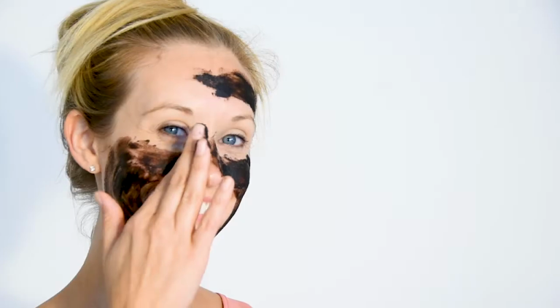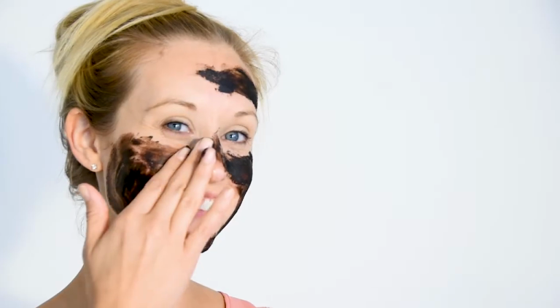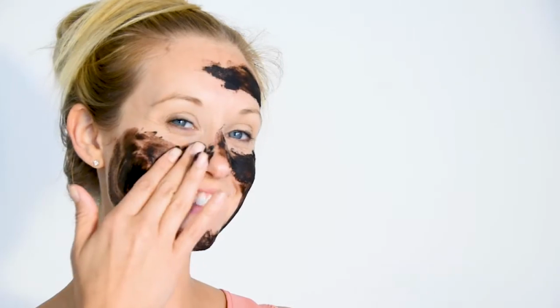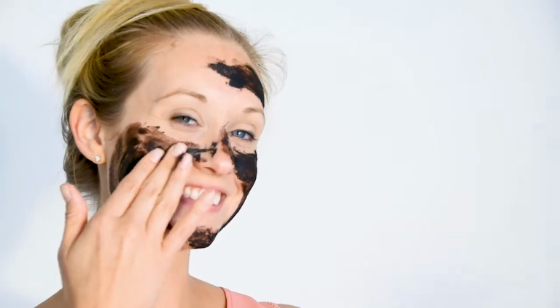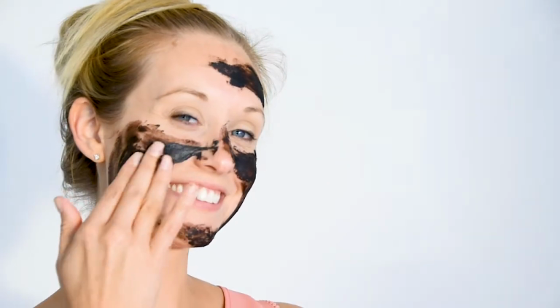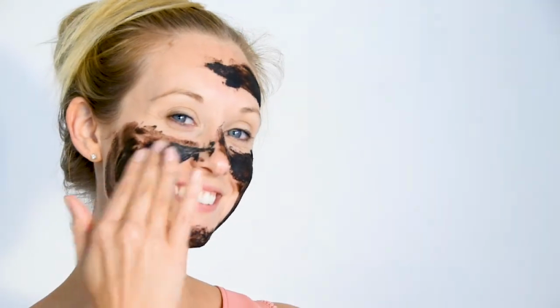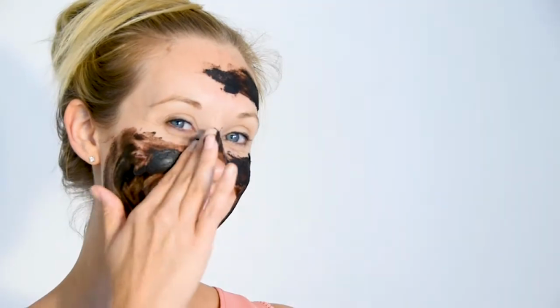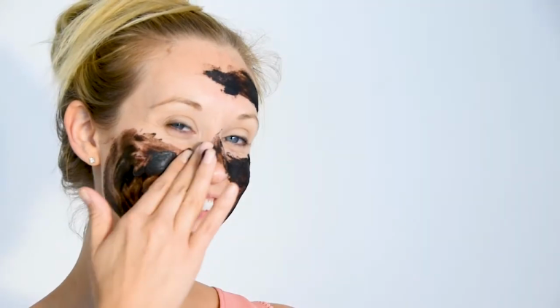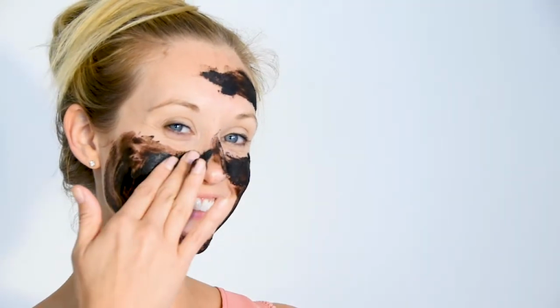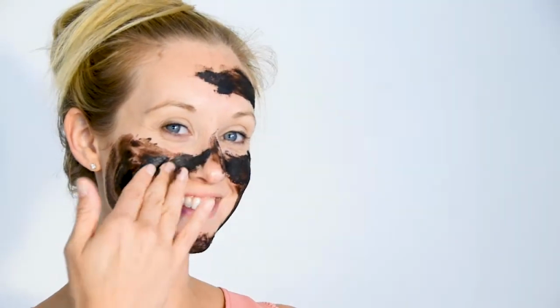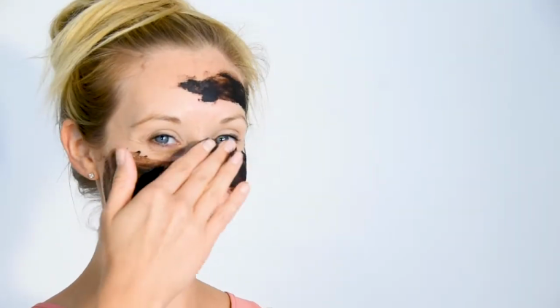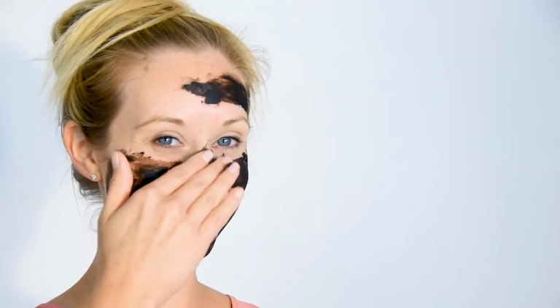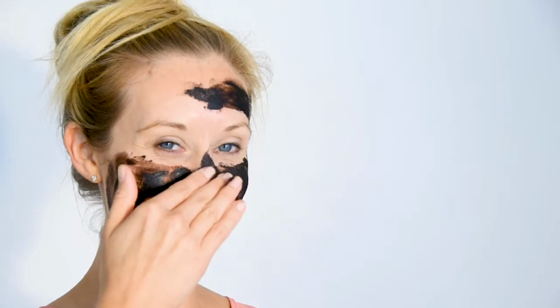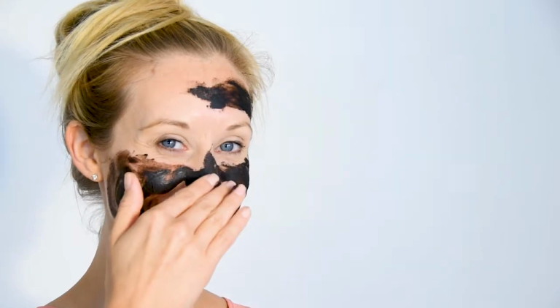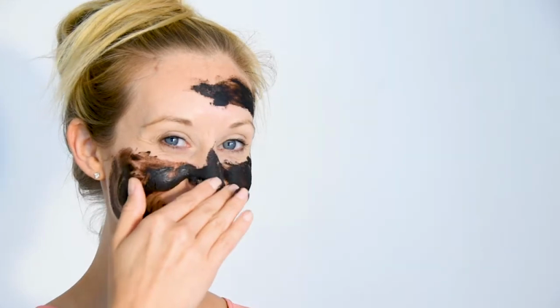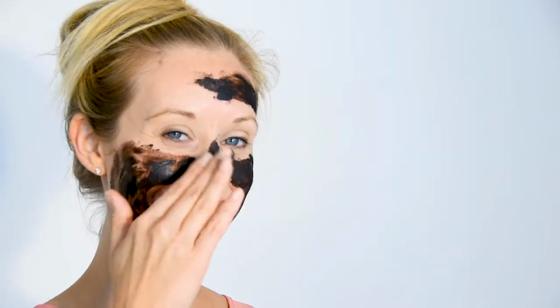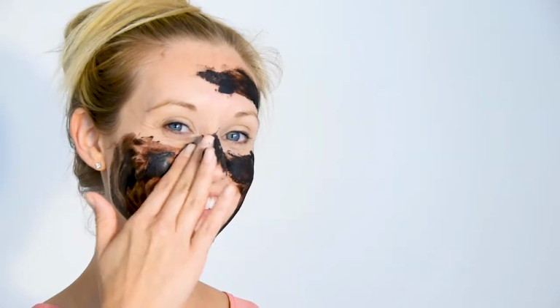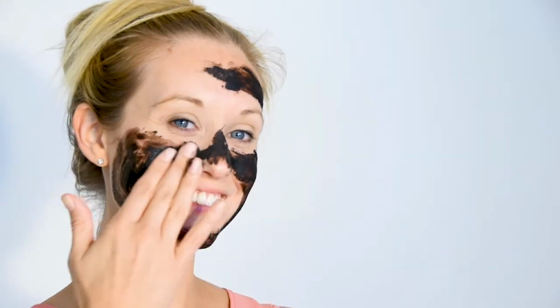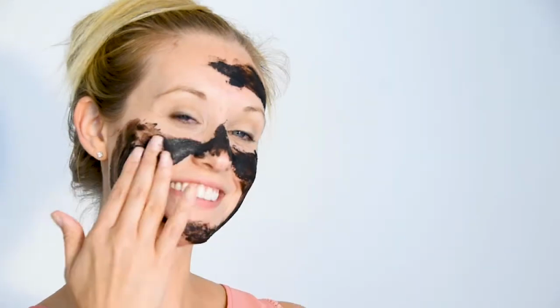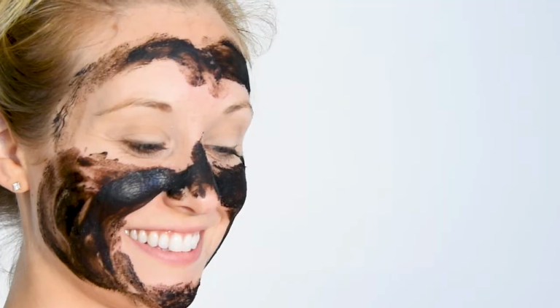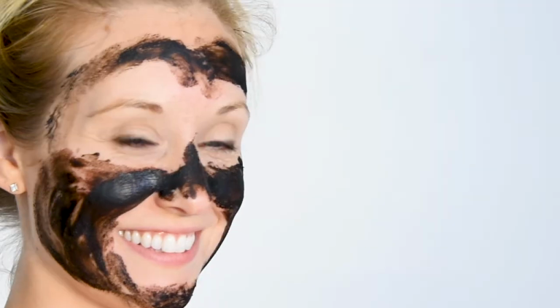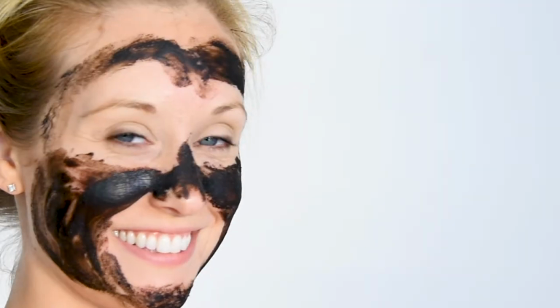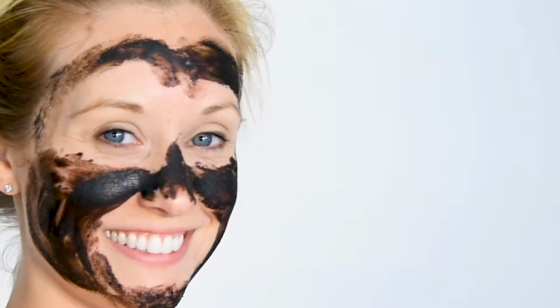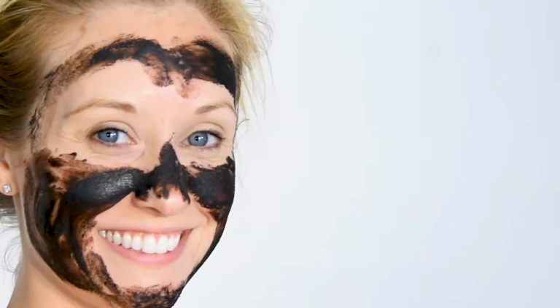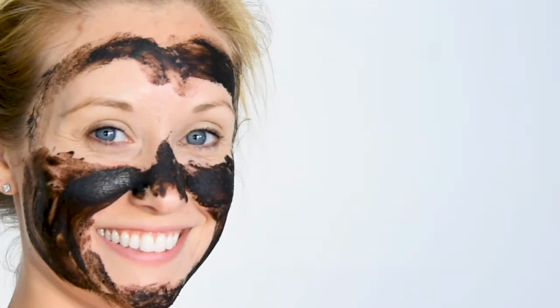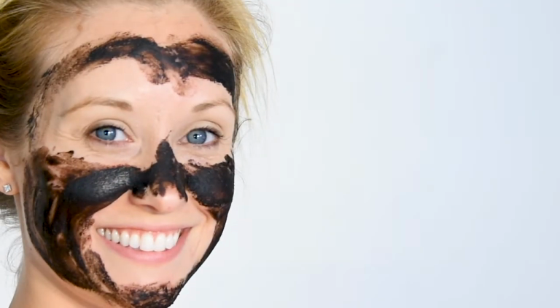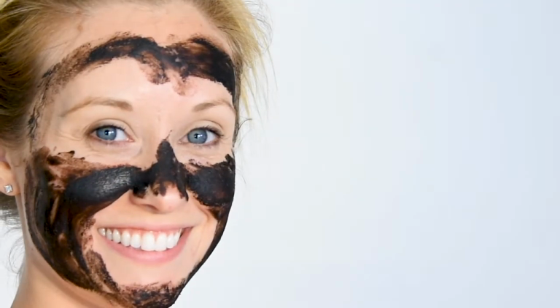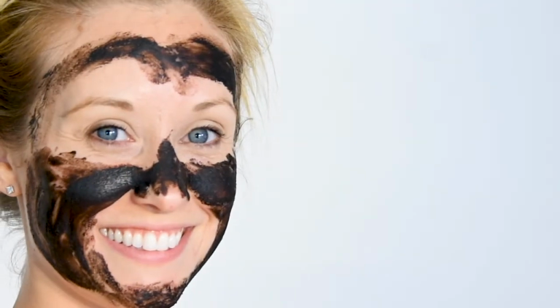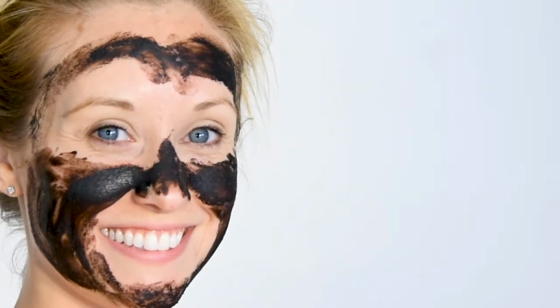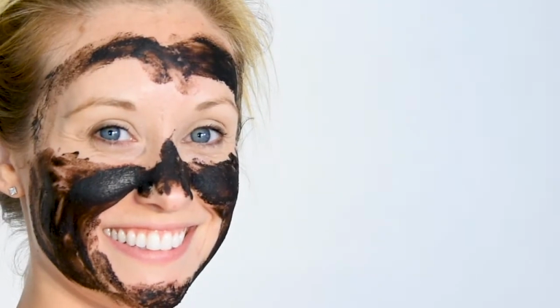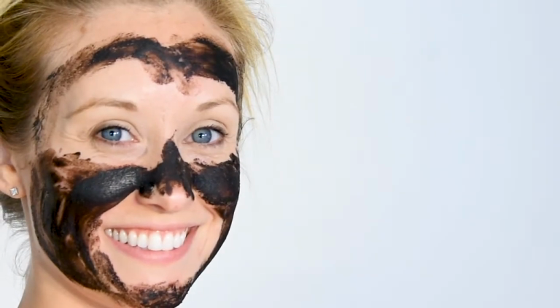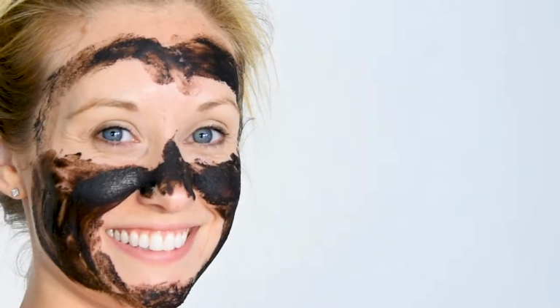Scoop a small amount out of the jar with your fingertips and massage onto your face using a circular motion. Leave on for 10 minutes, then wash off.